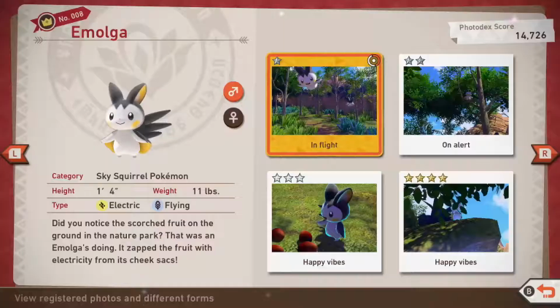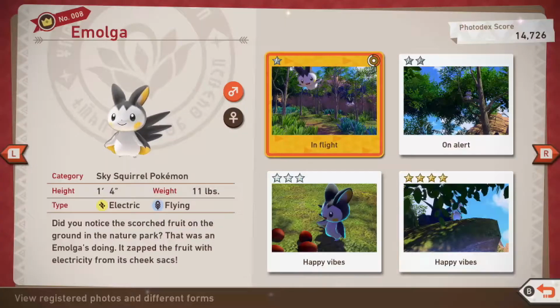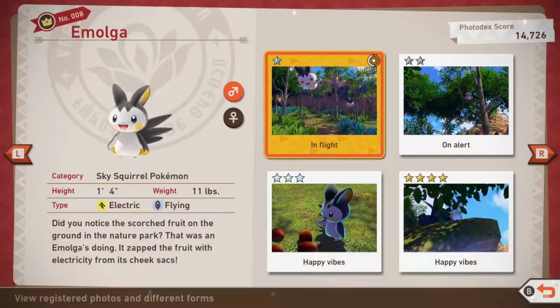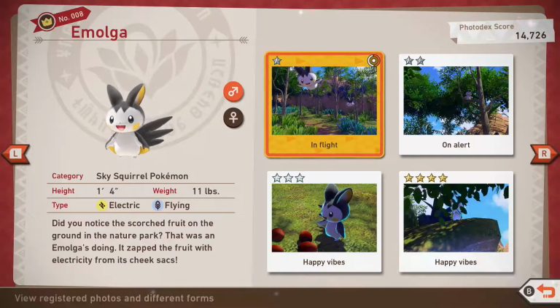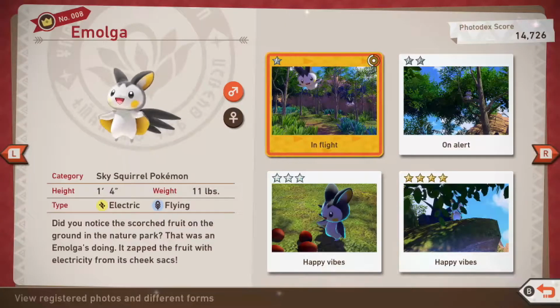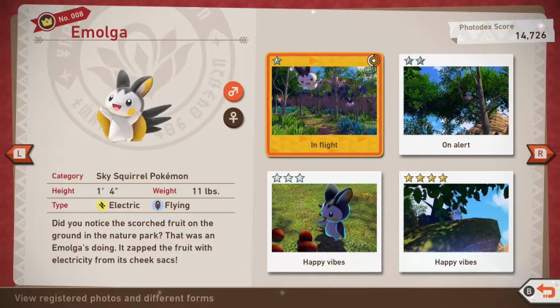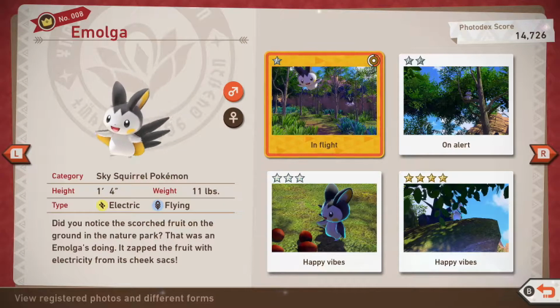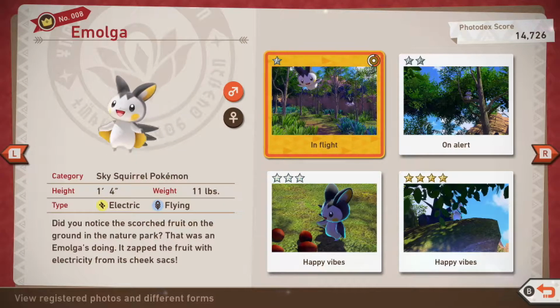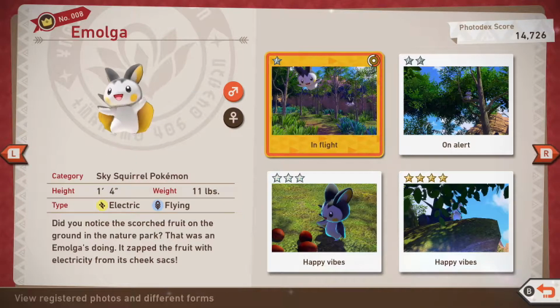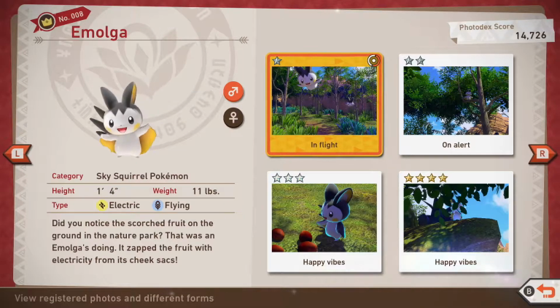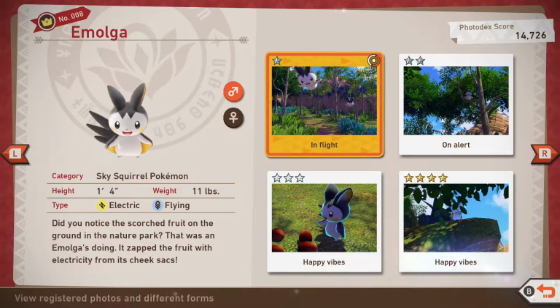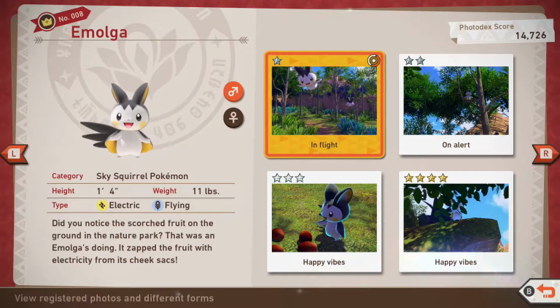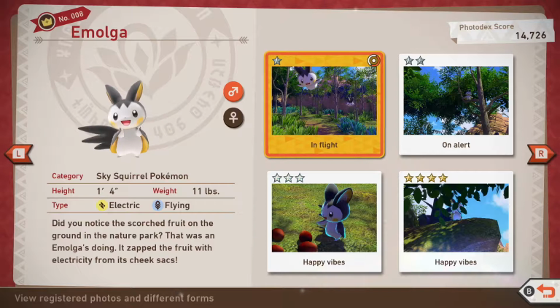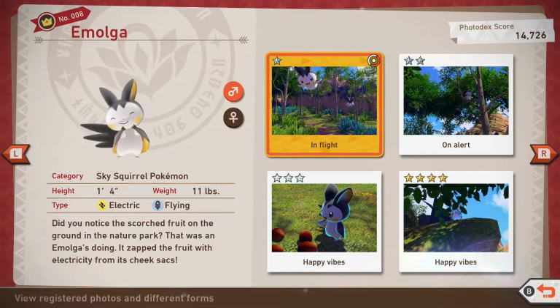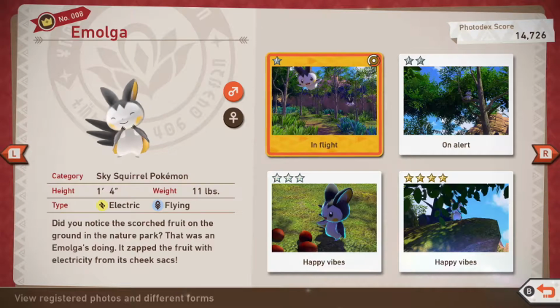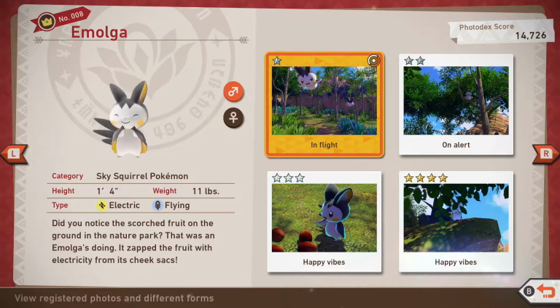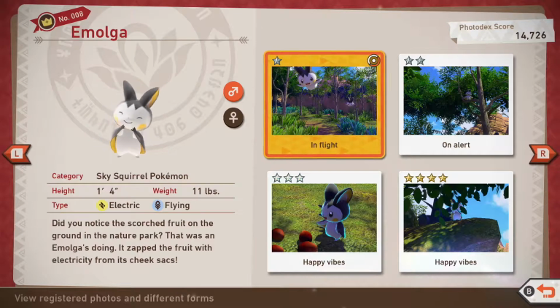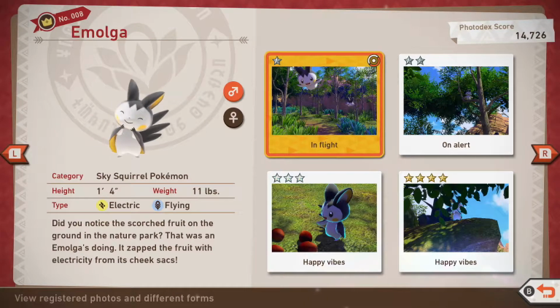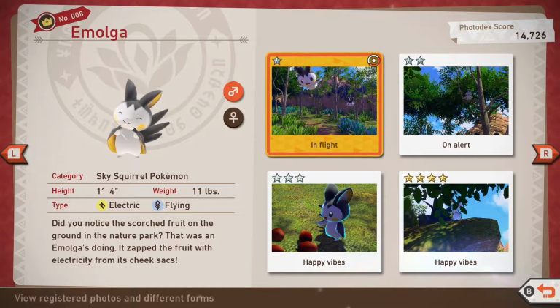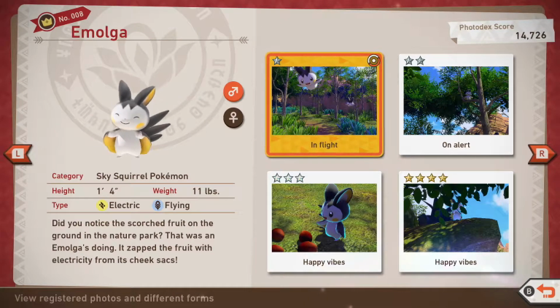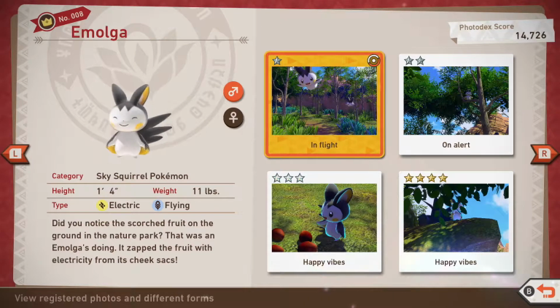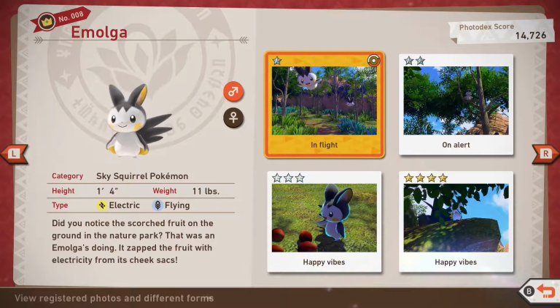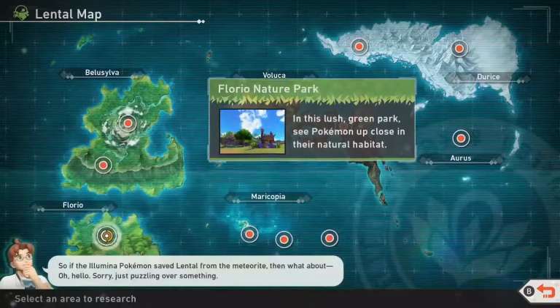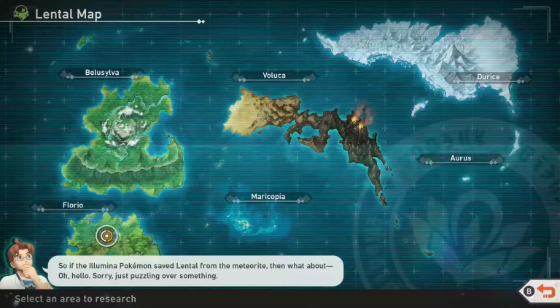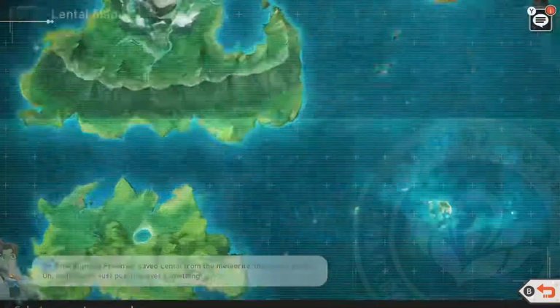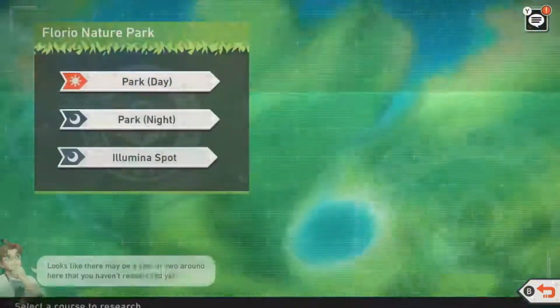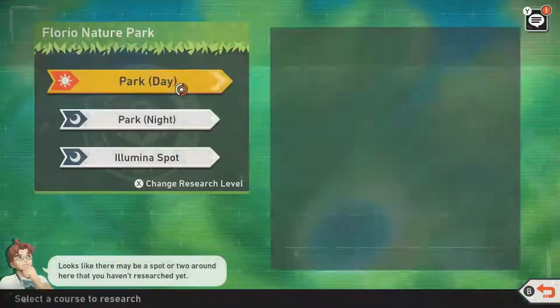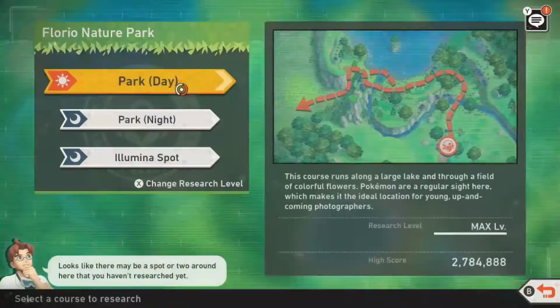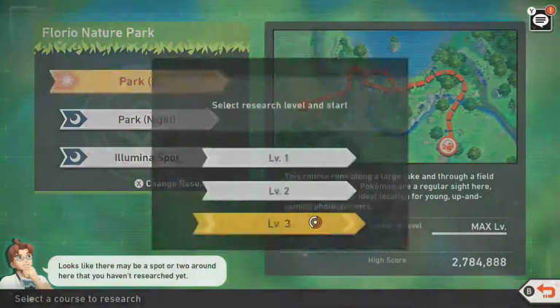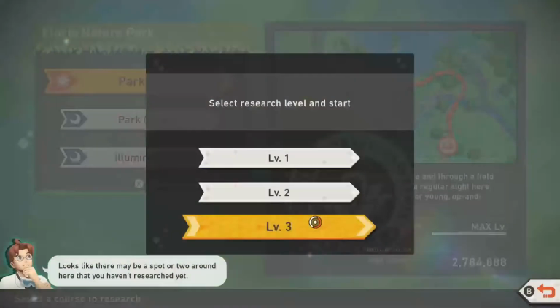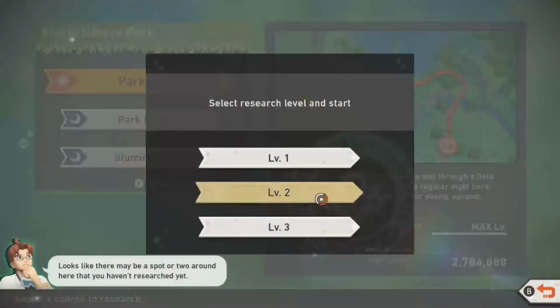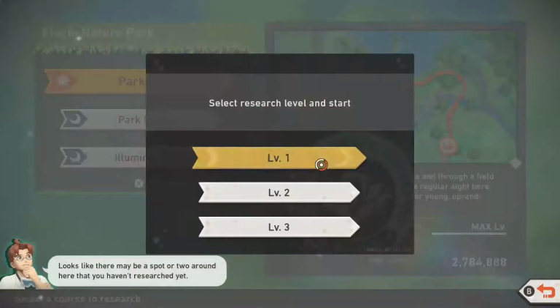Emolga can be found in the trees in the park on Florio during the day. You can acquire every rating on level 1 in the park during the day.